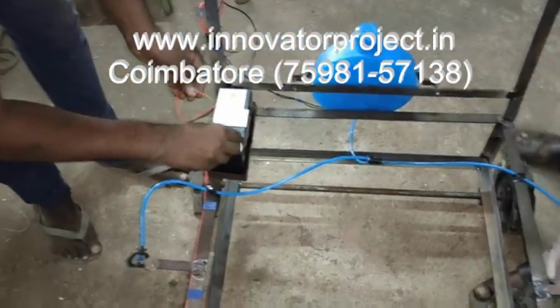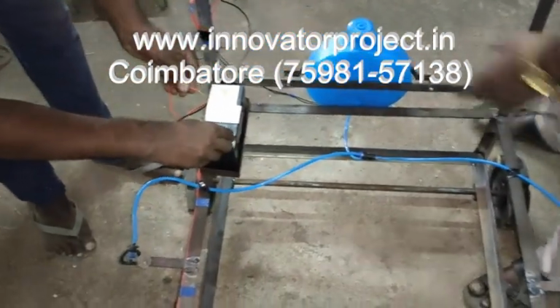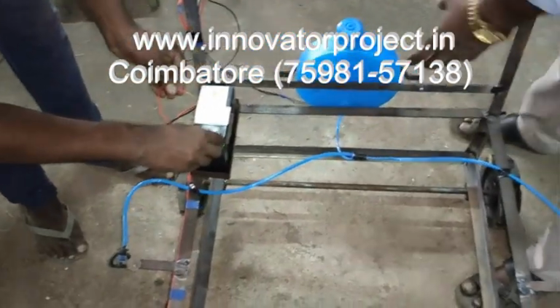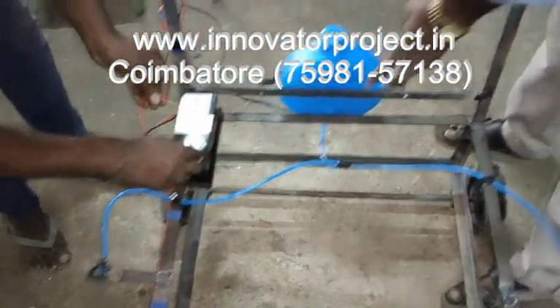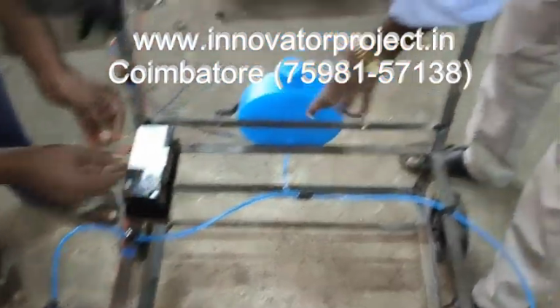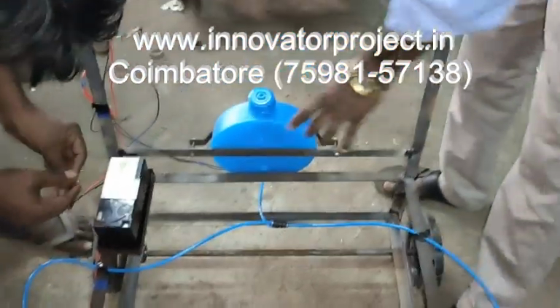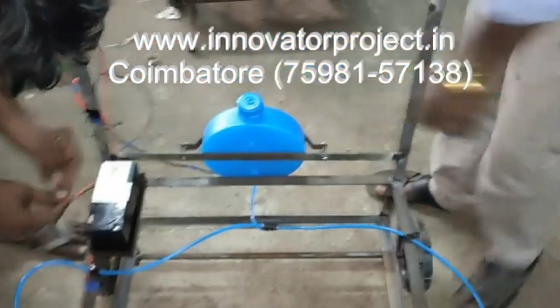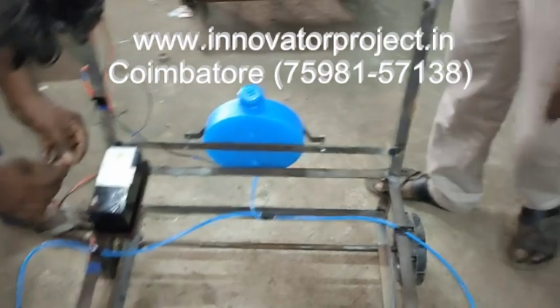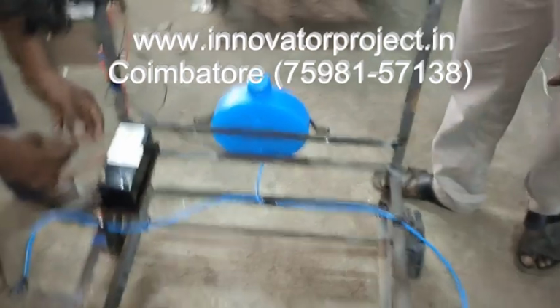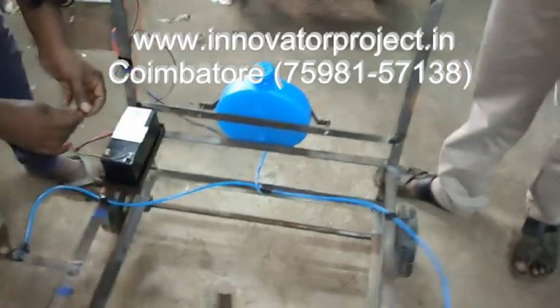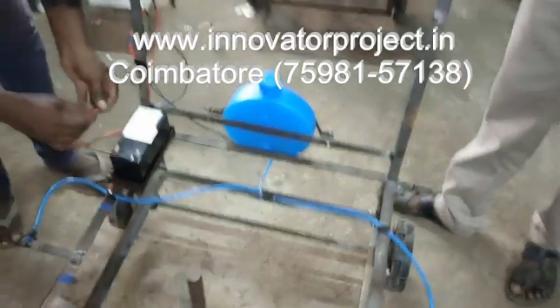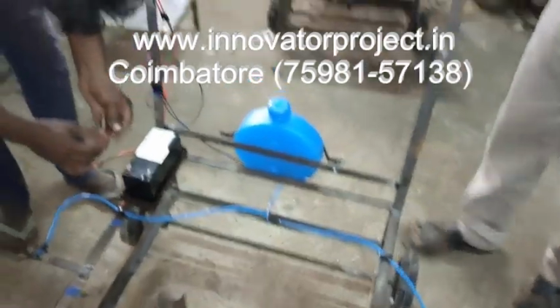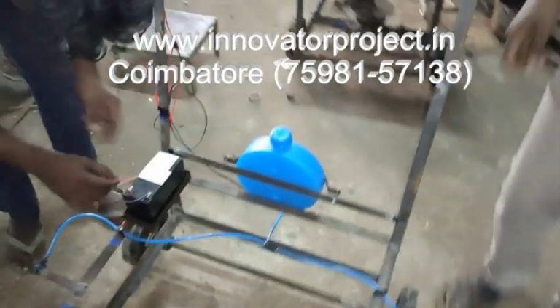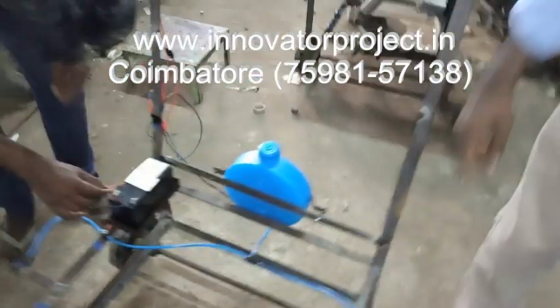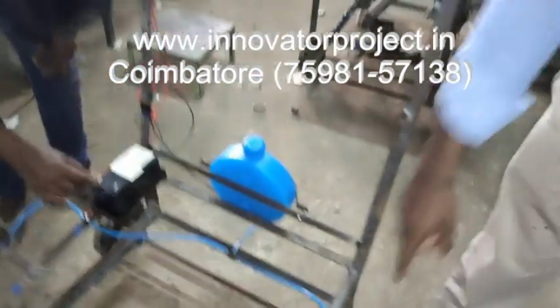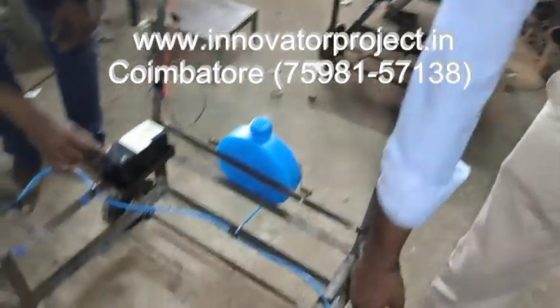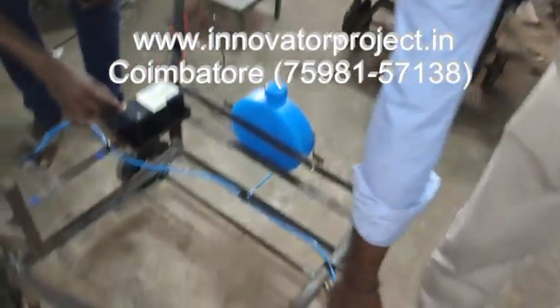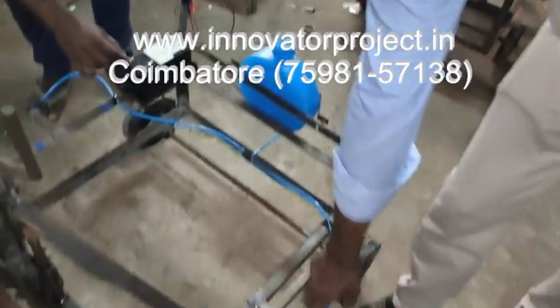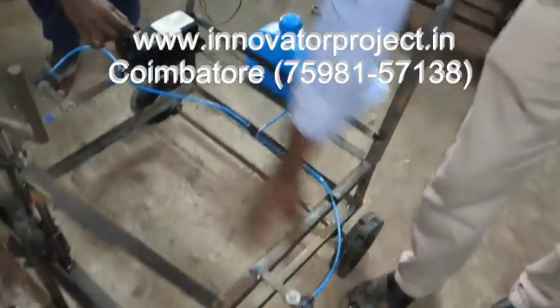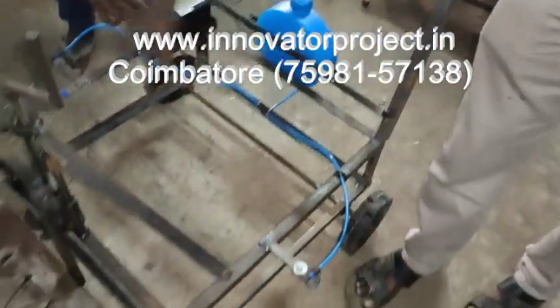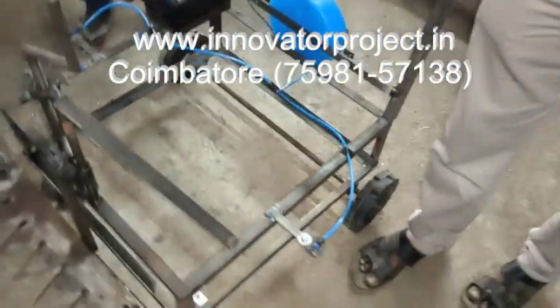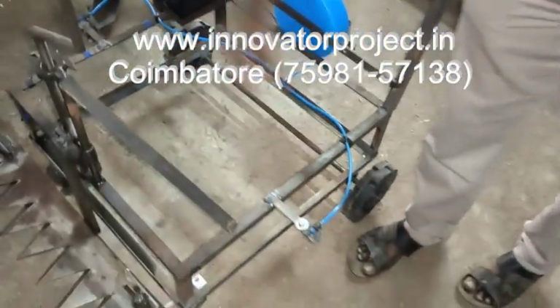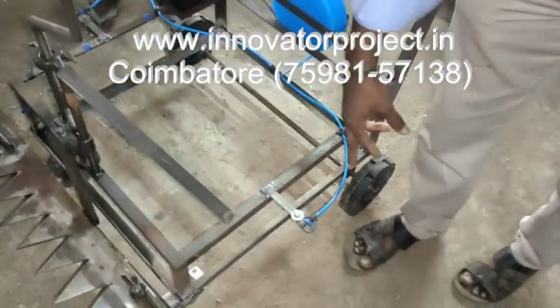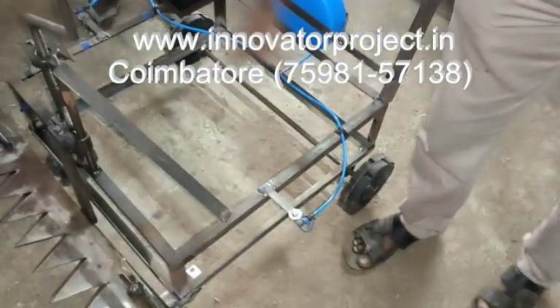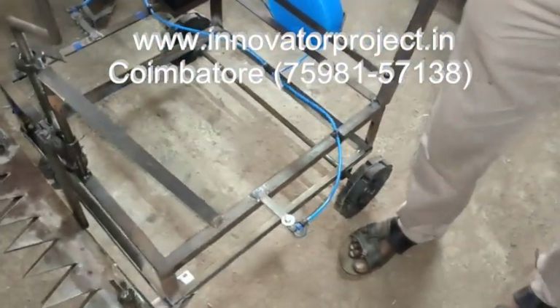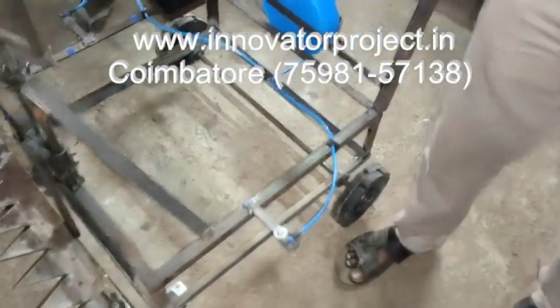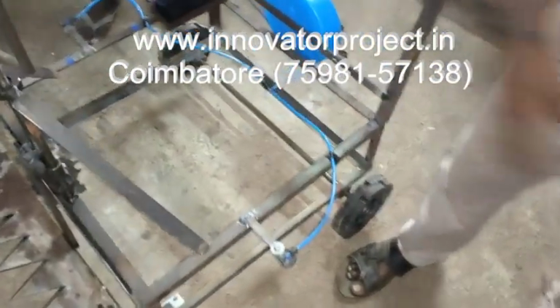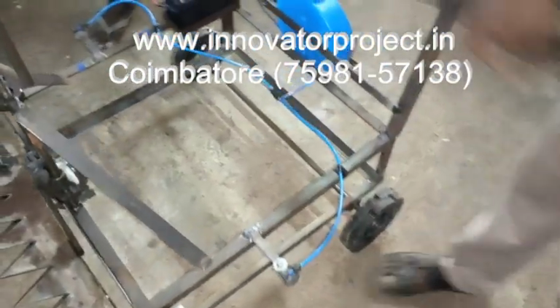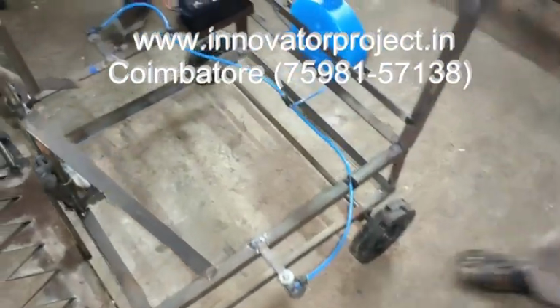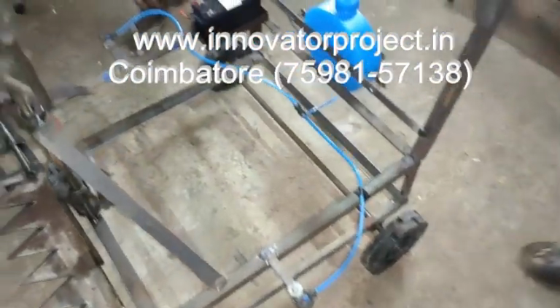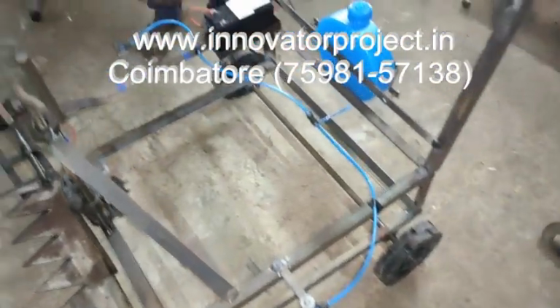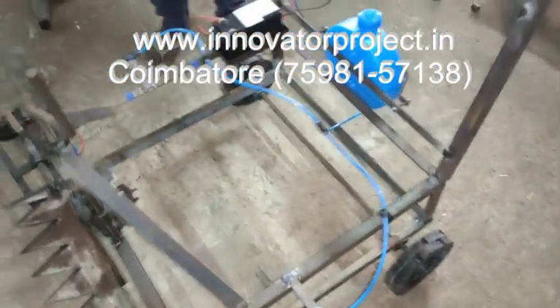This is the water tank — a two litre nylon water tank. This is the sprinkler. Two water spraying sprinklers are installed.